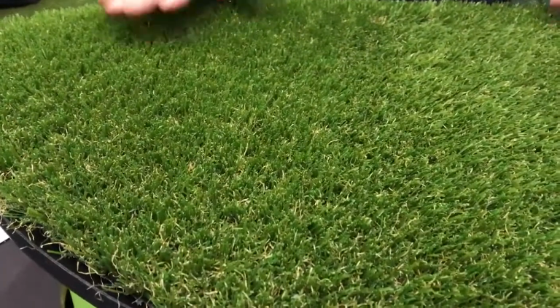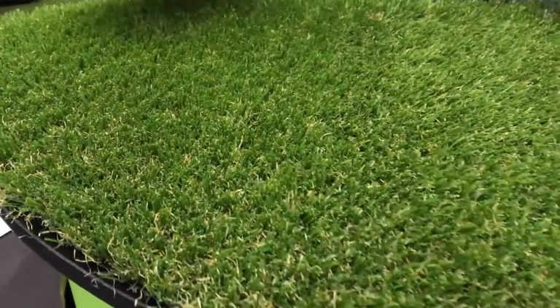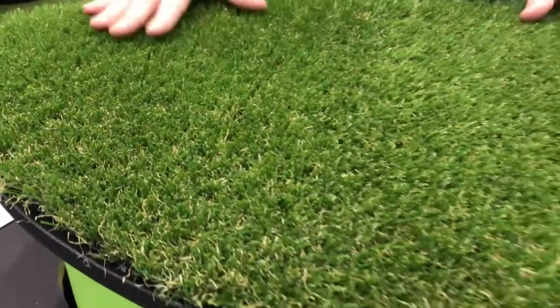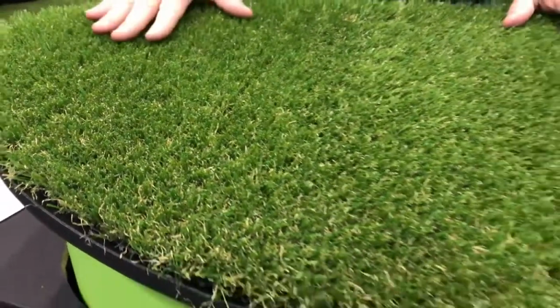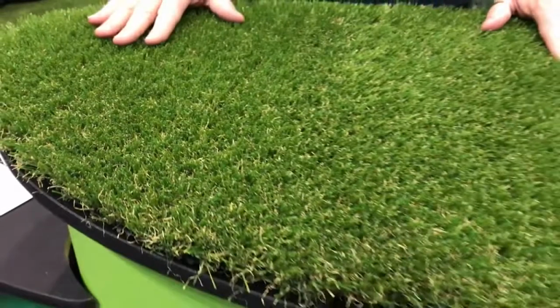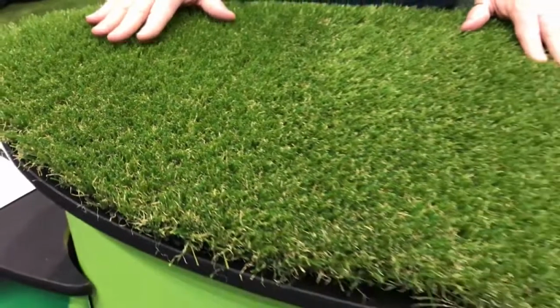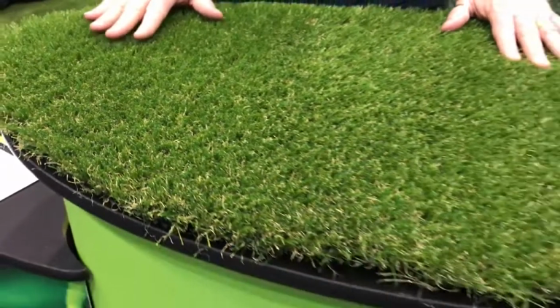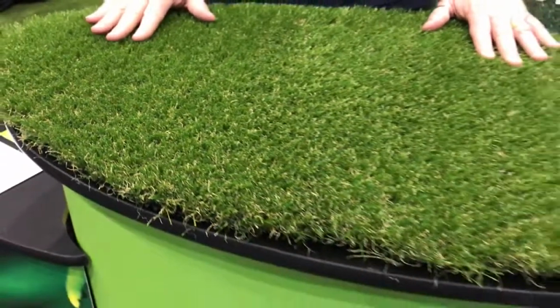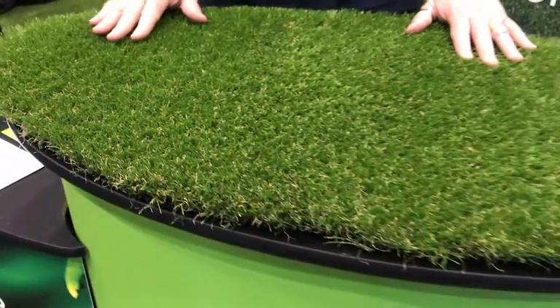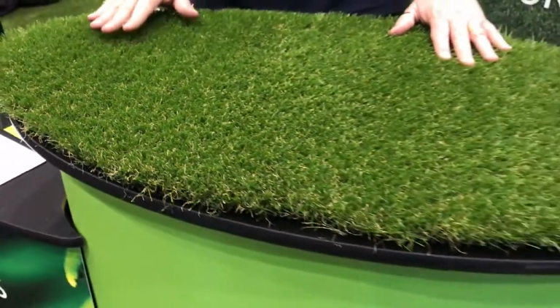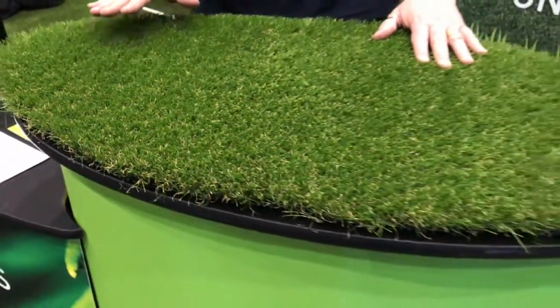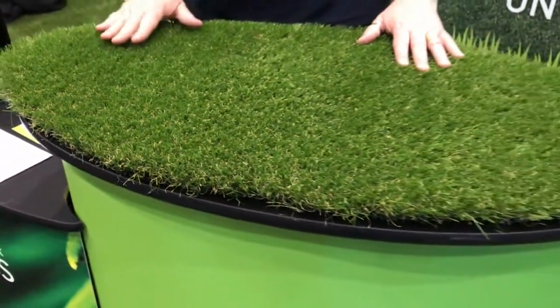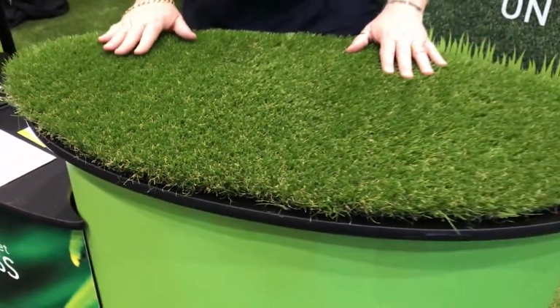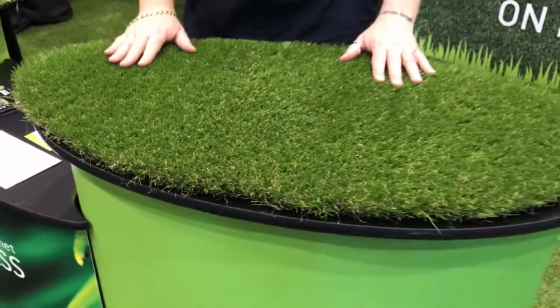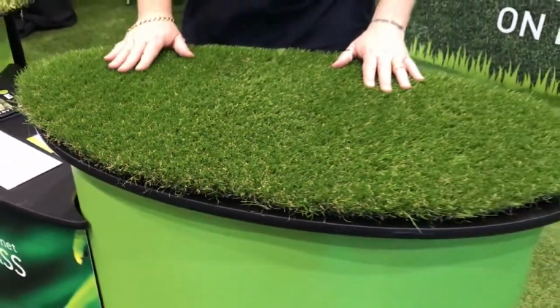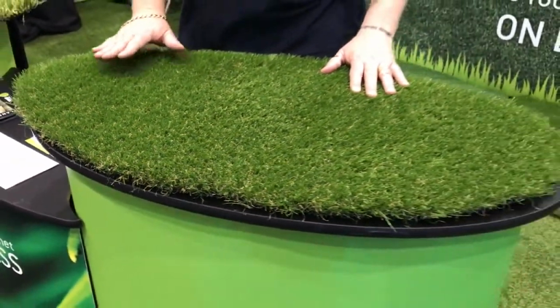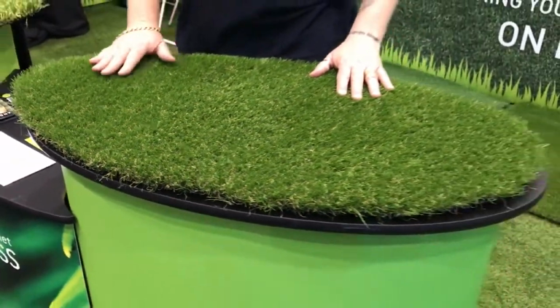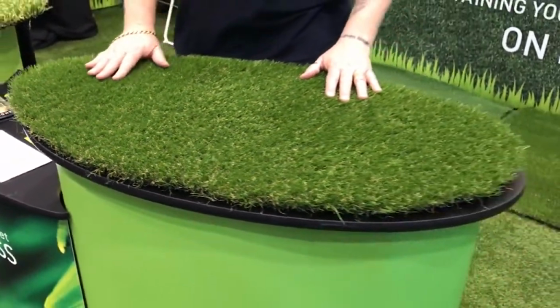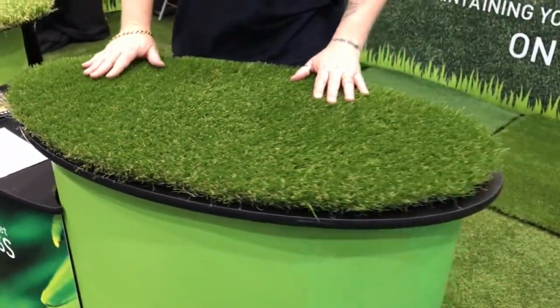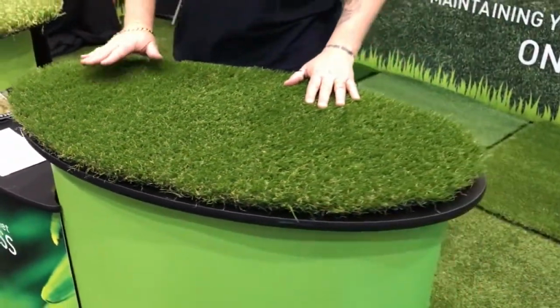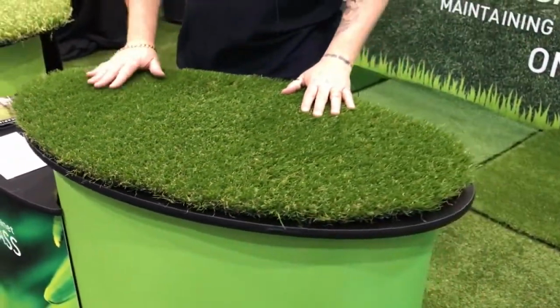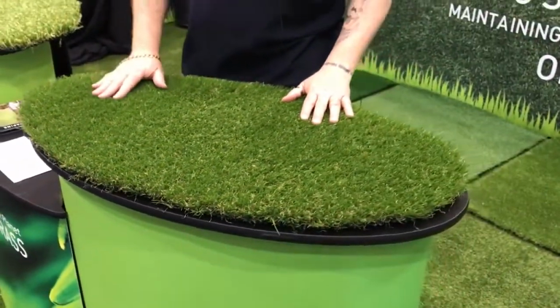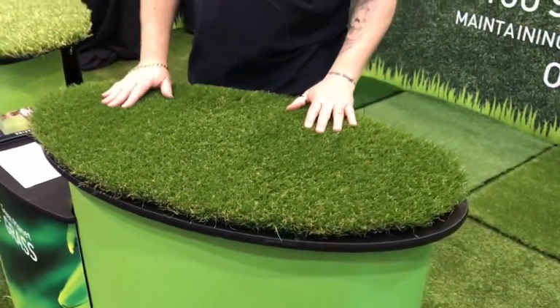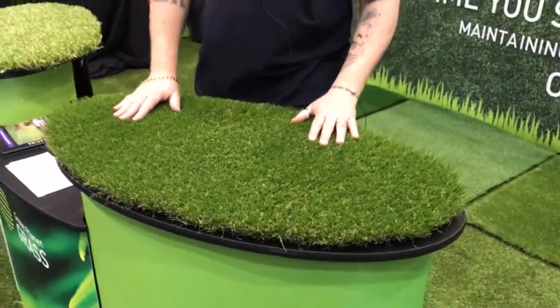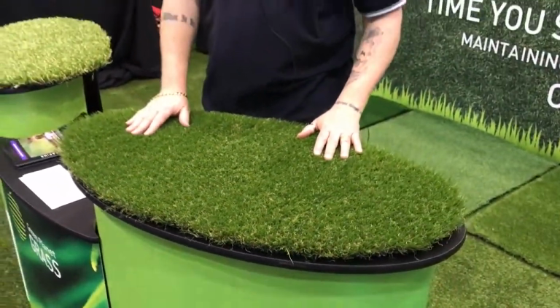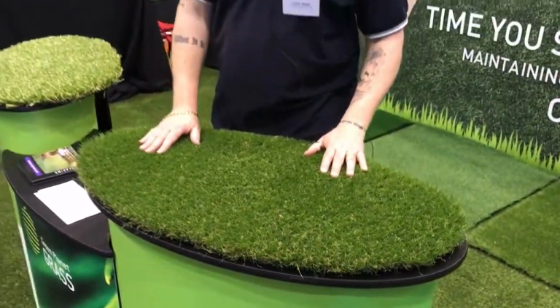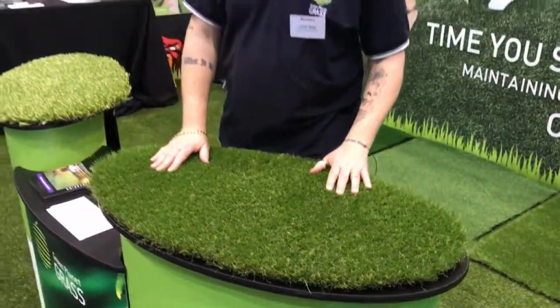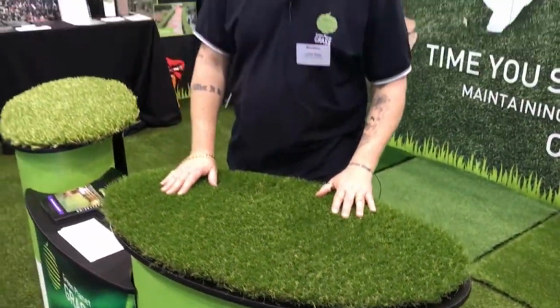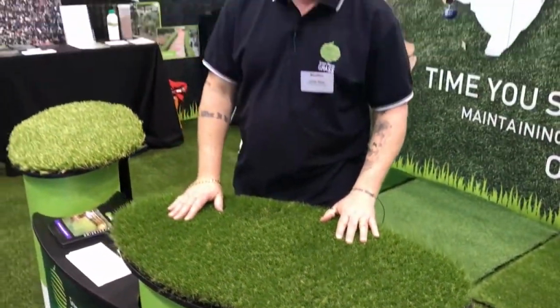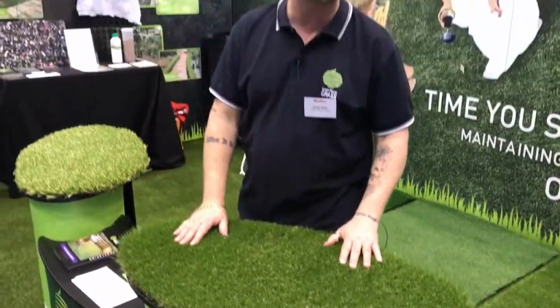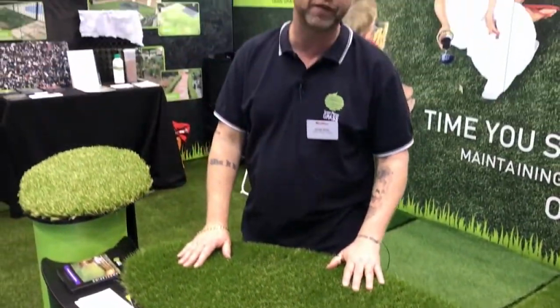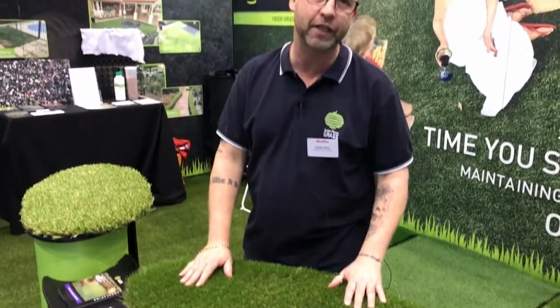The grasses are all super thick, they're super soft, very durable, with a life expectancy of 20 to 25 years.